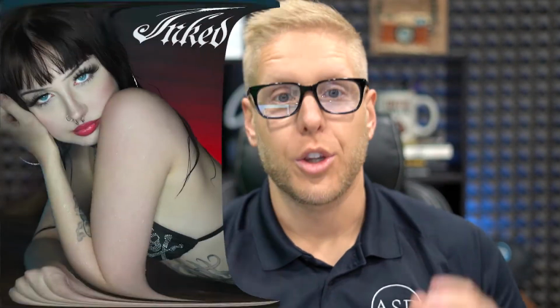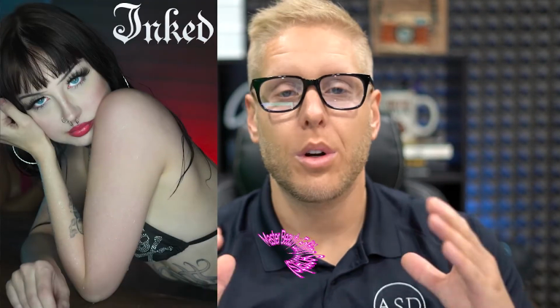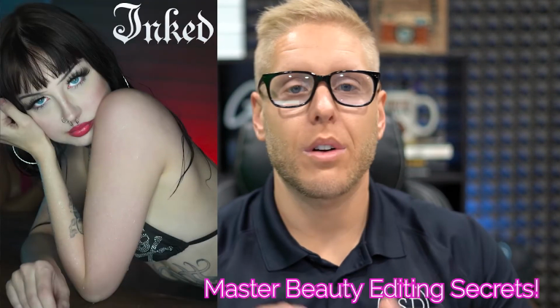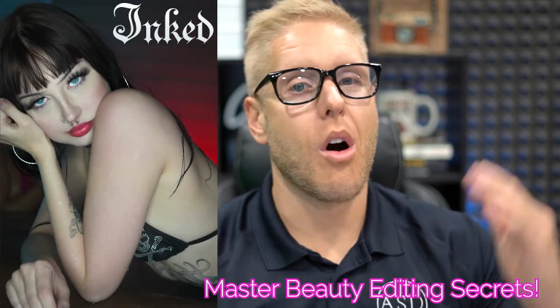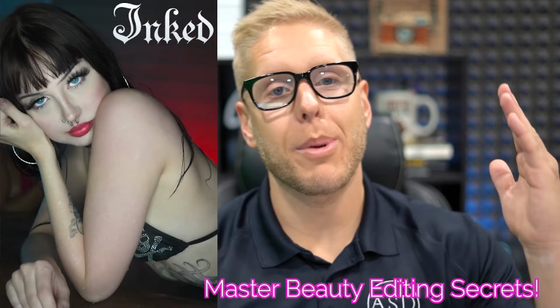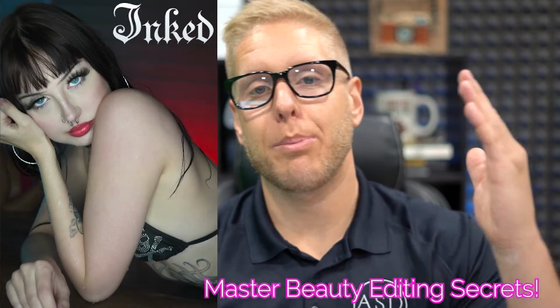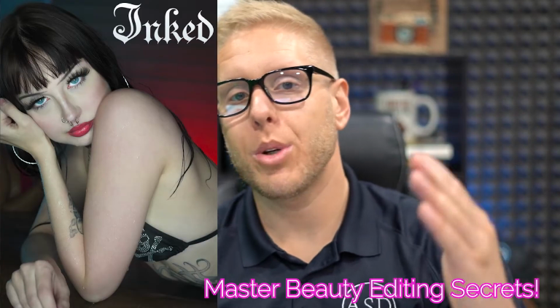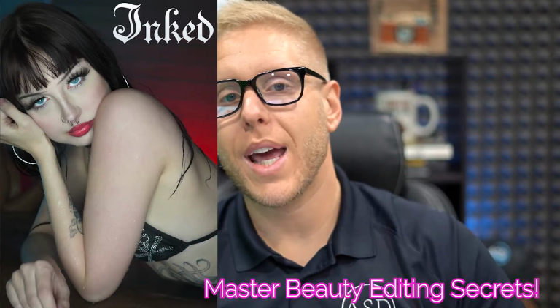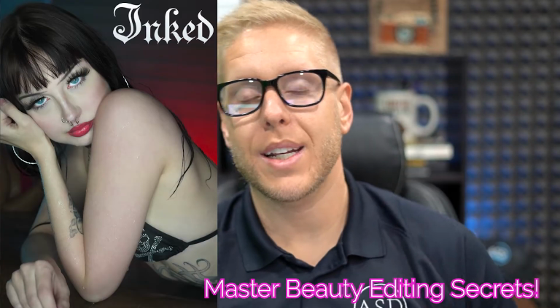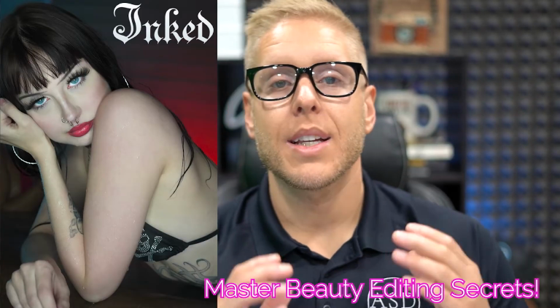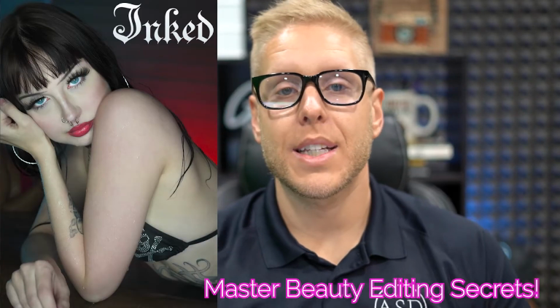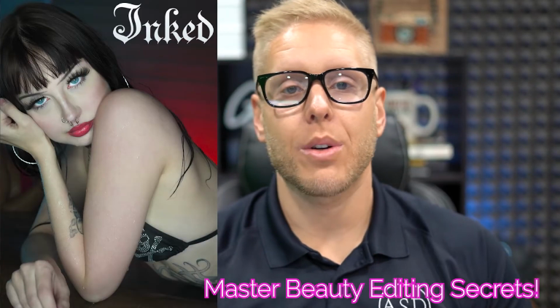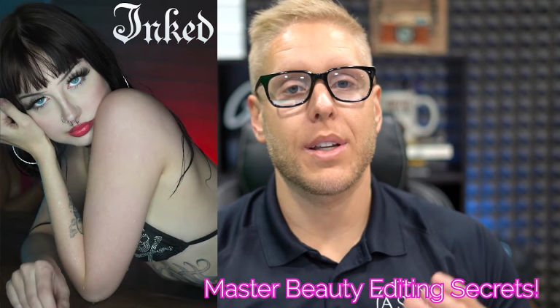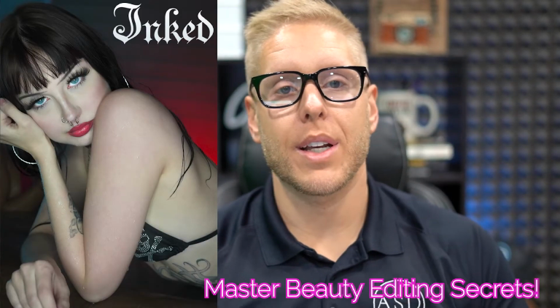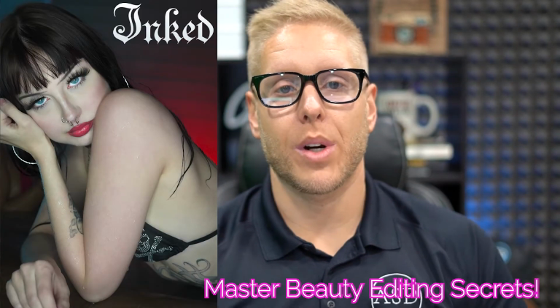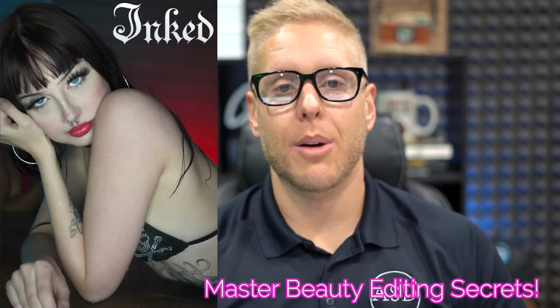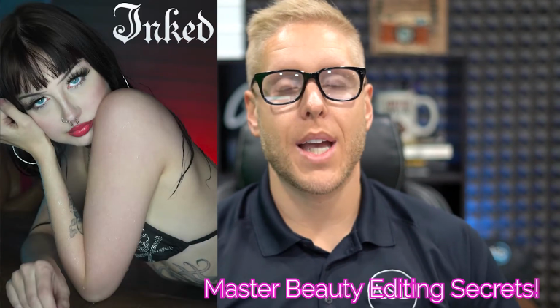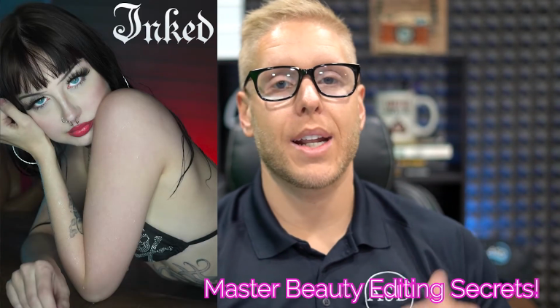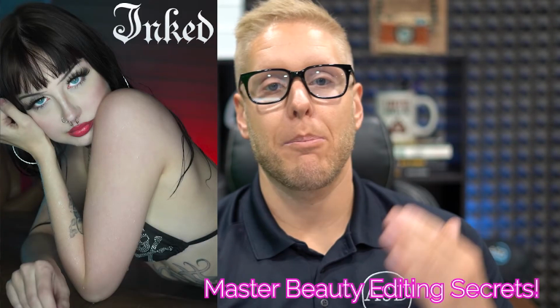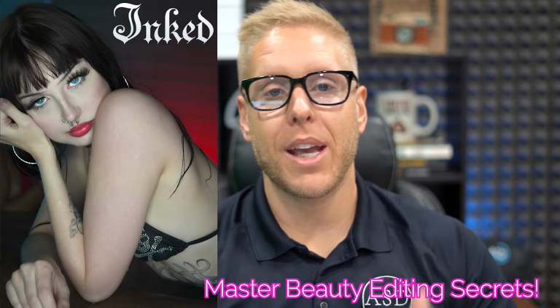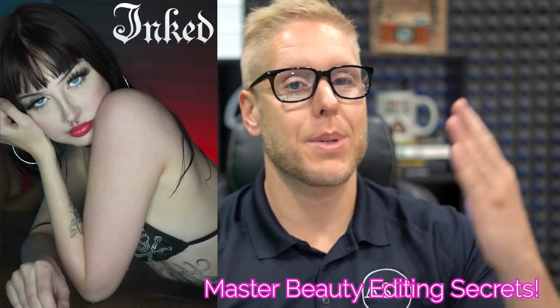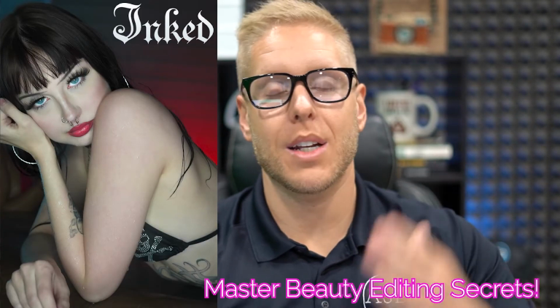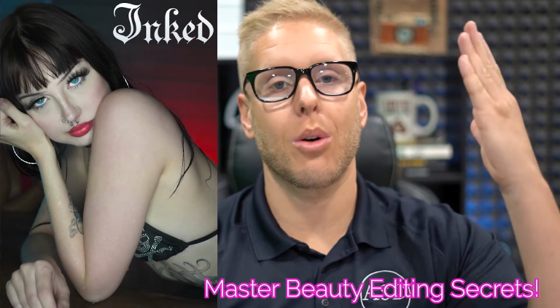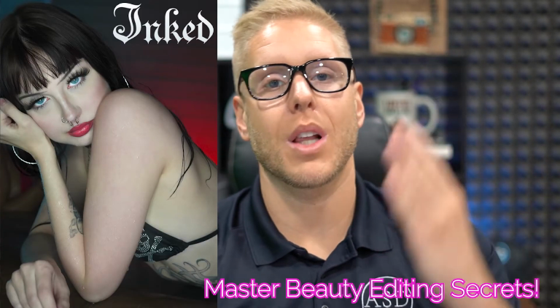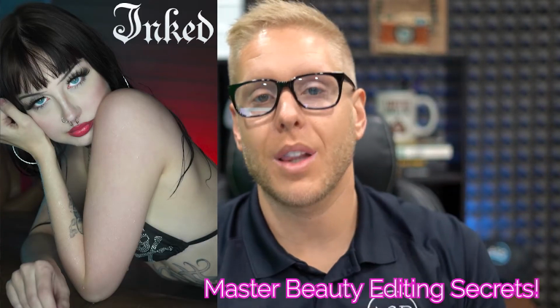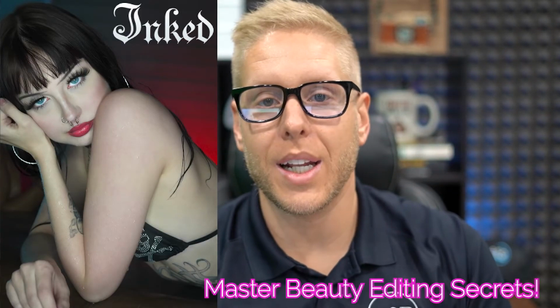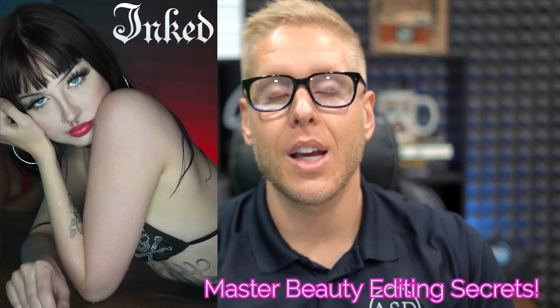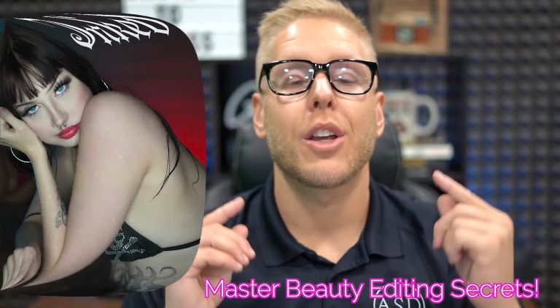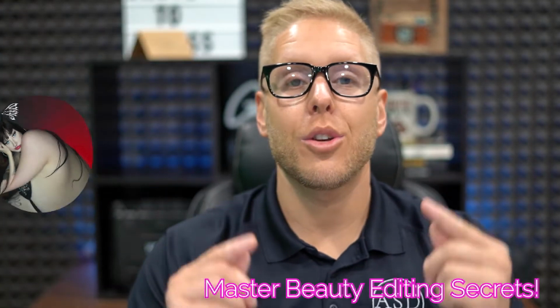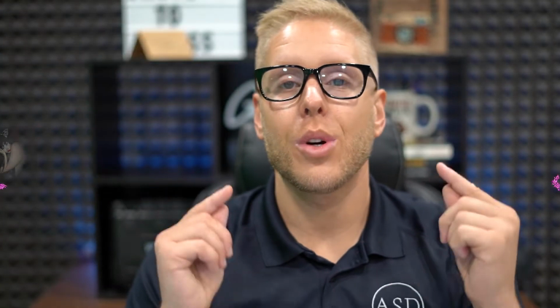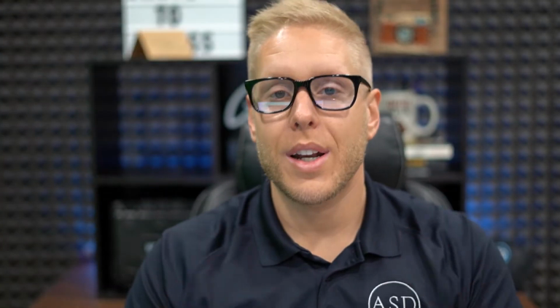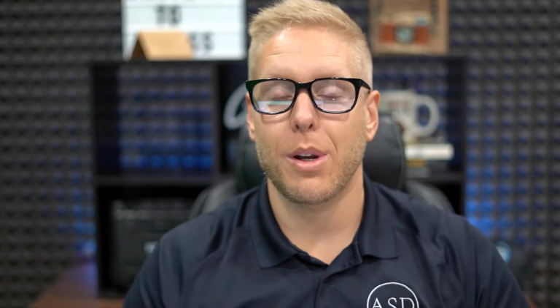You're going to learn all the best beauty editing secrets when it comes to editing makeup, skin tones, lighting — you name it.